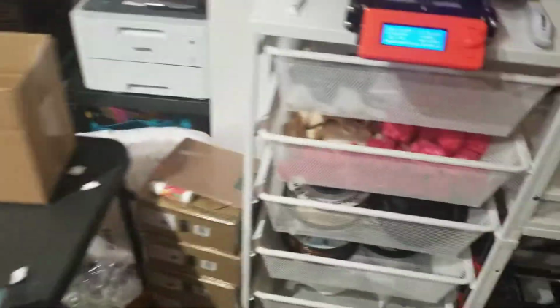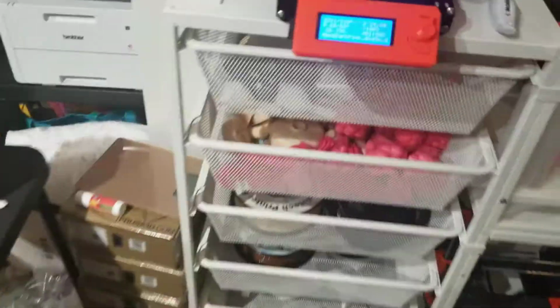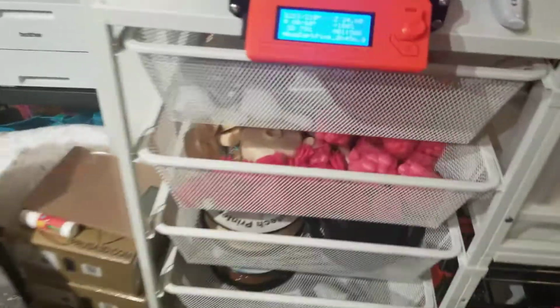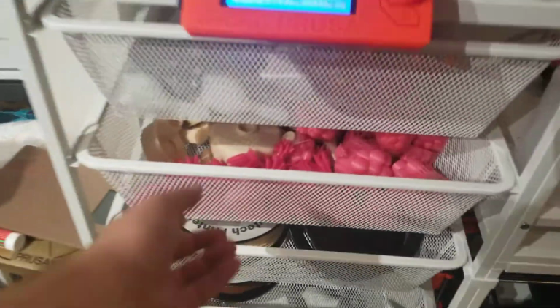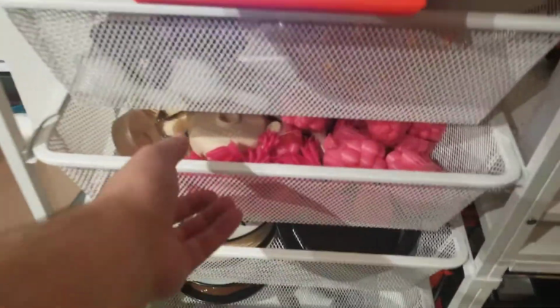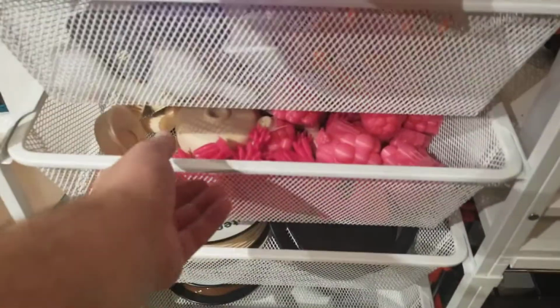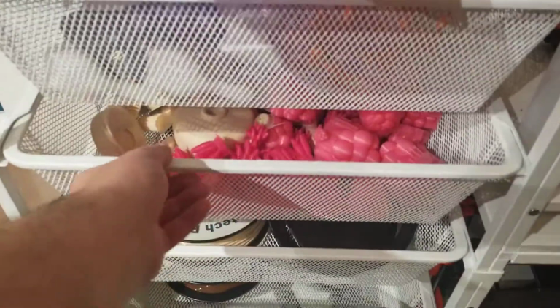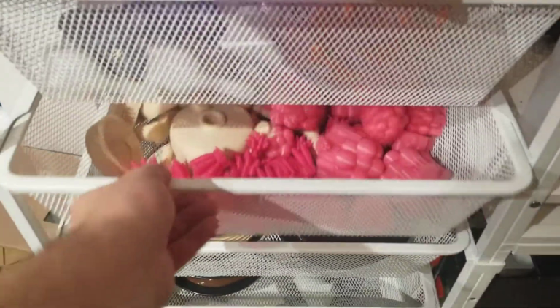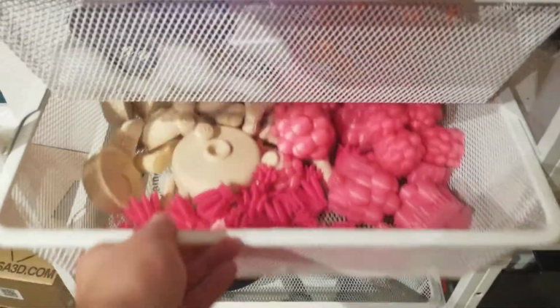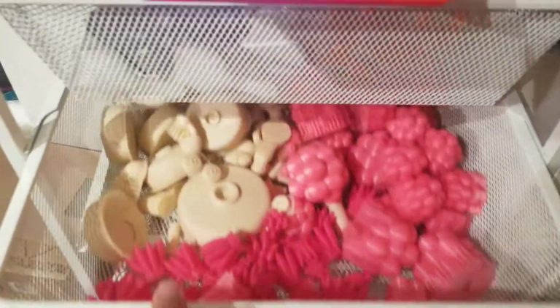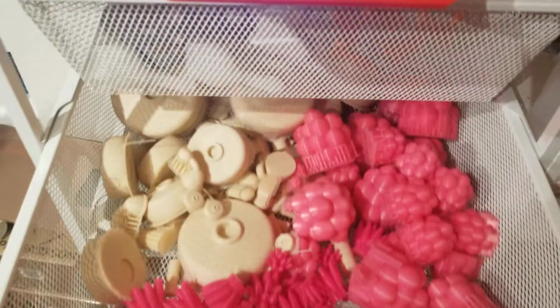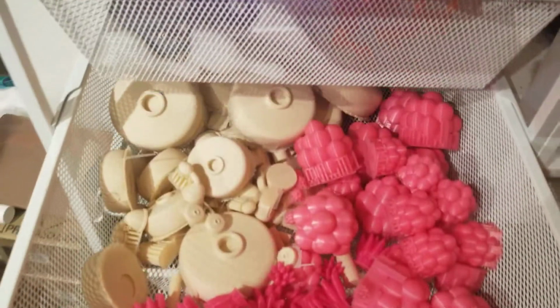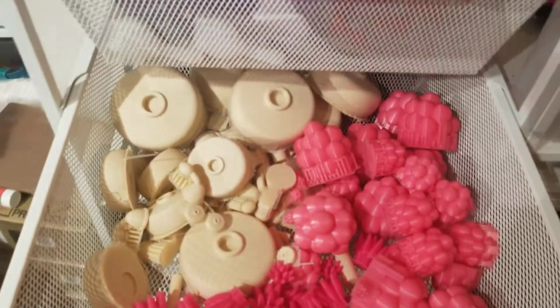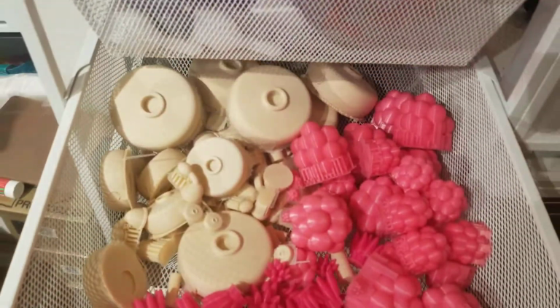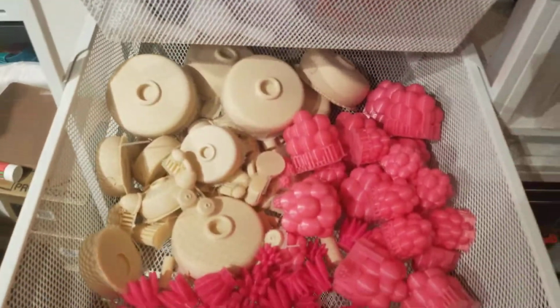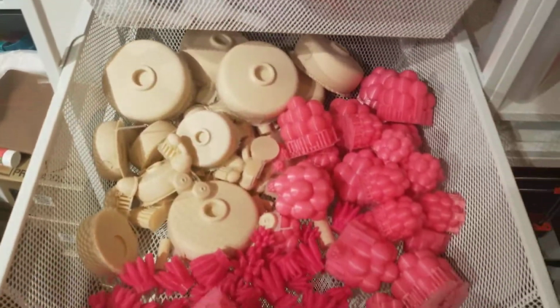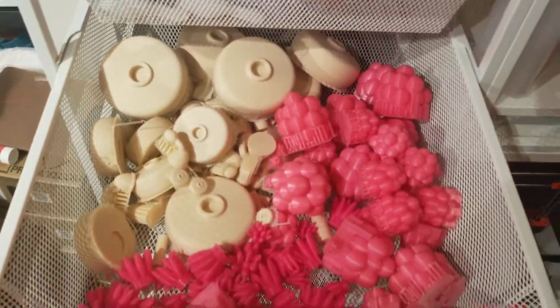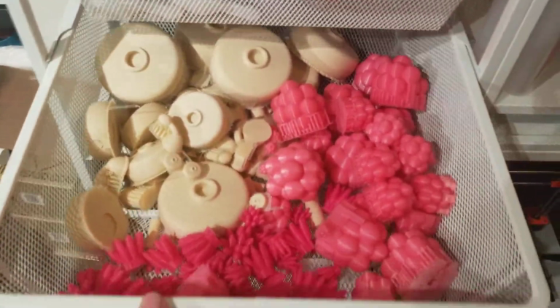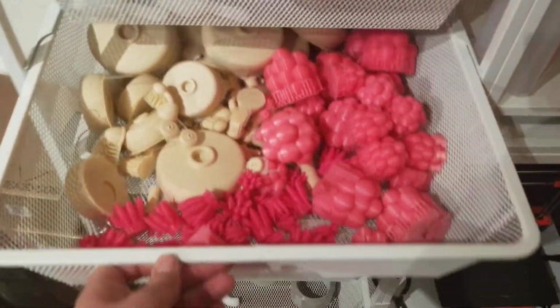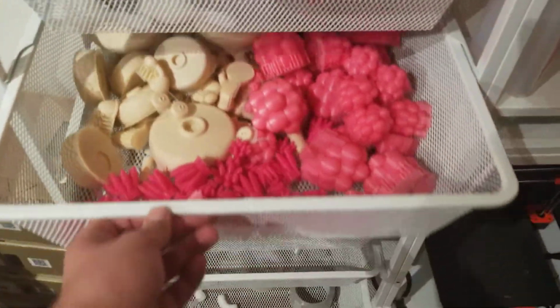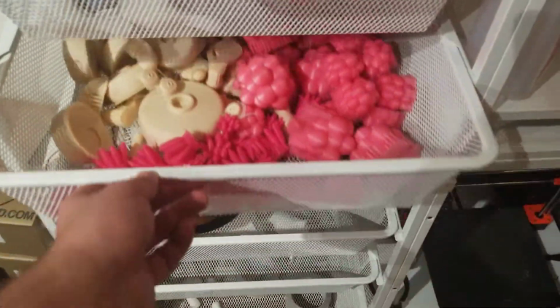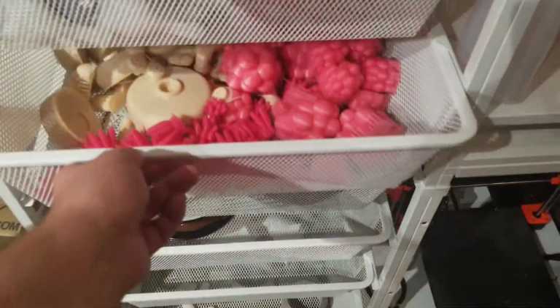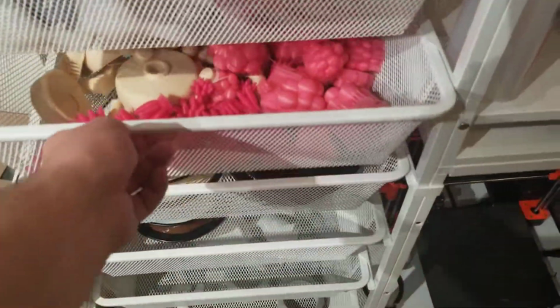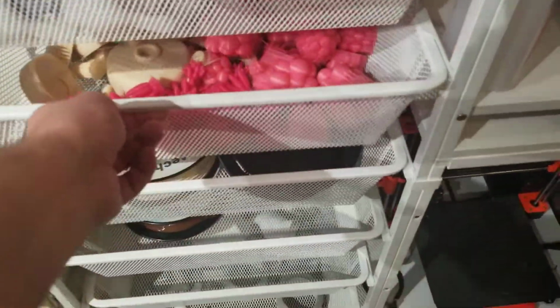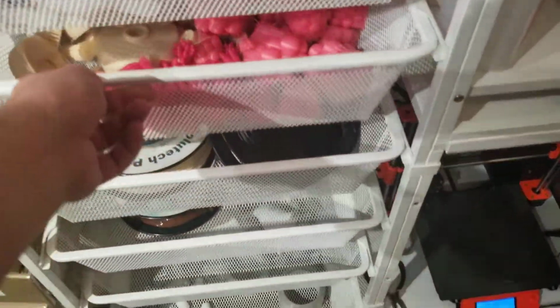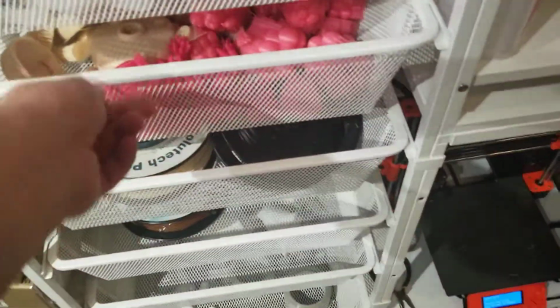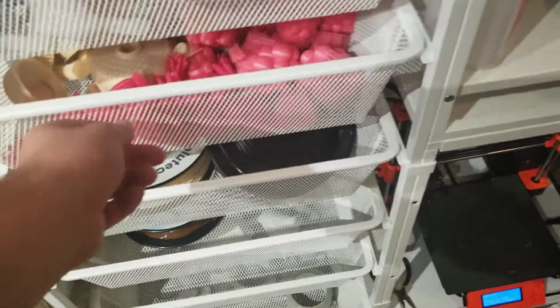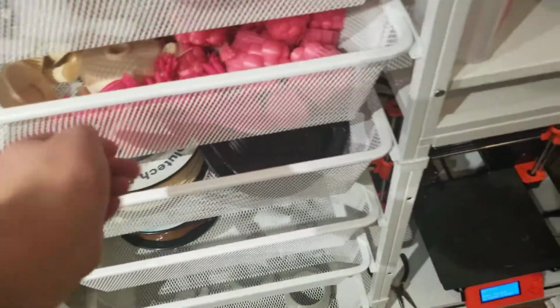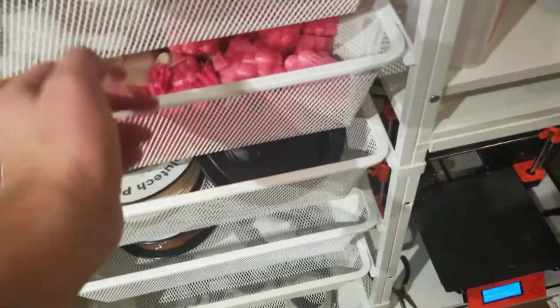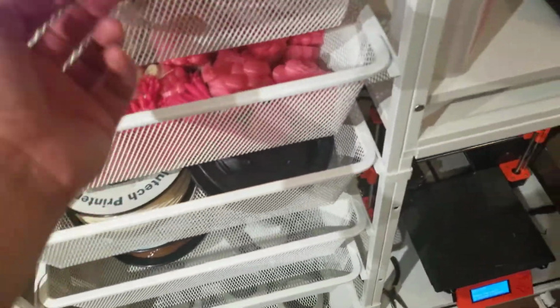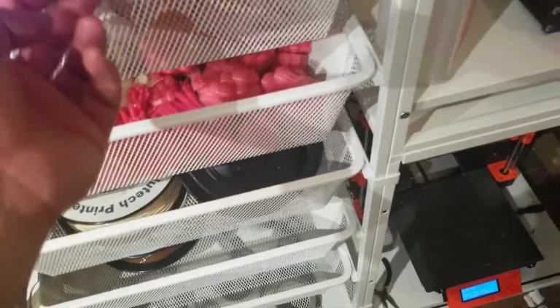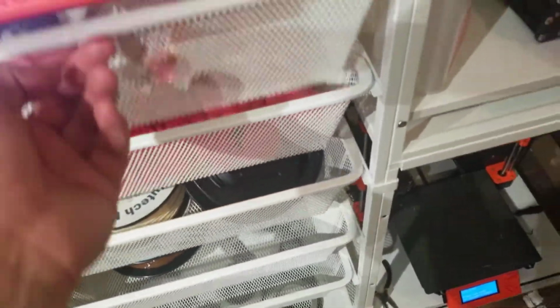Here we have printer parts being prepped and made ready.